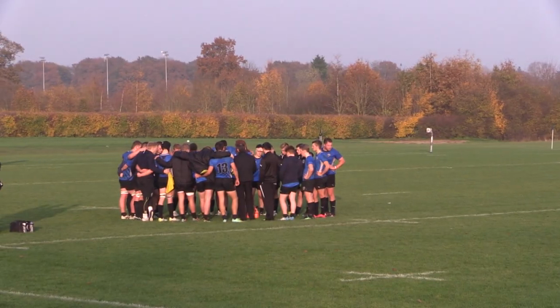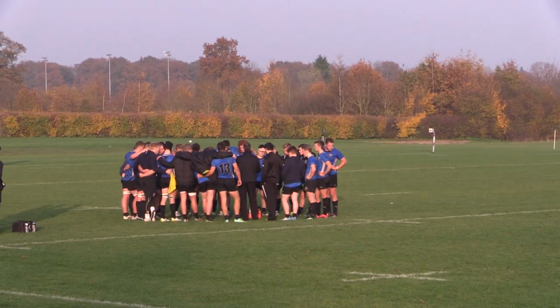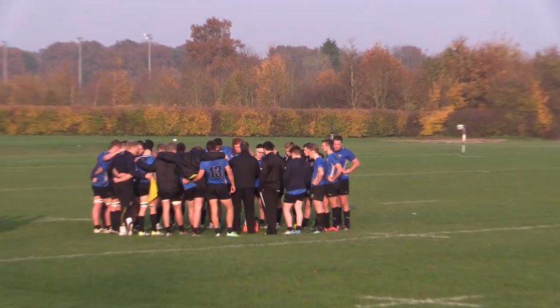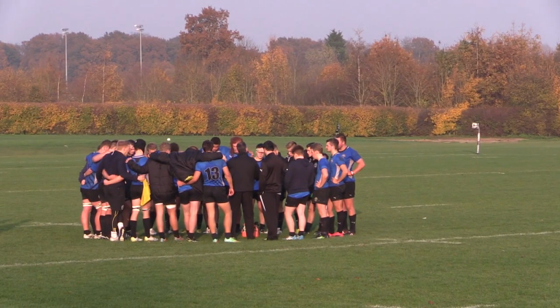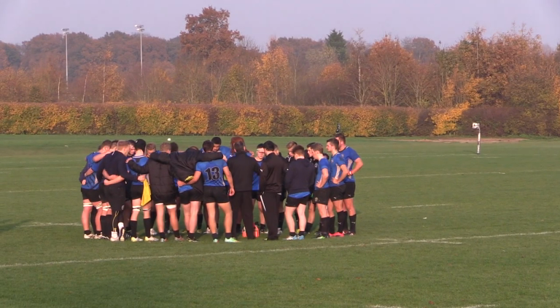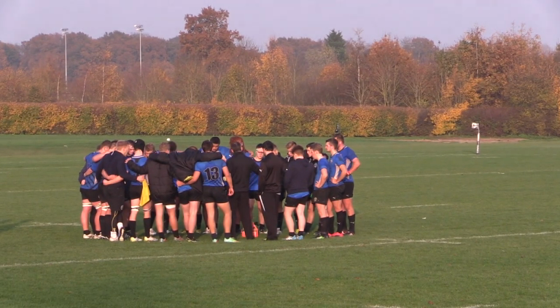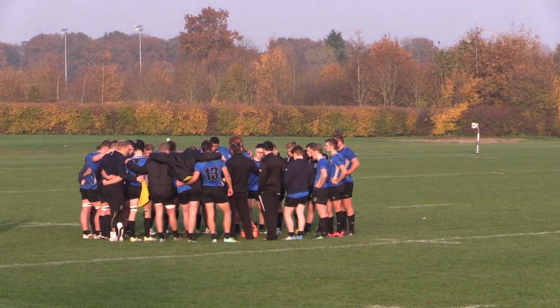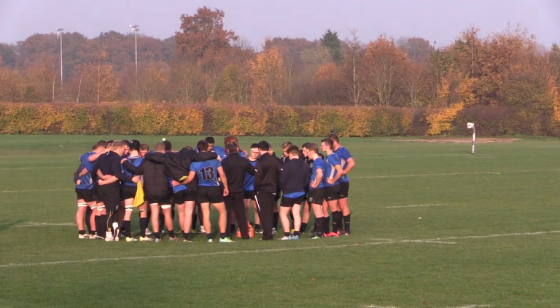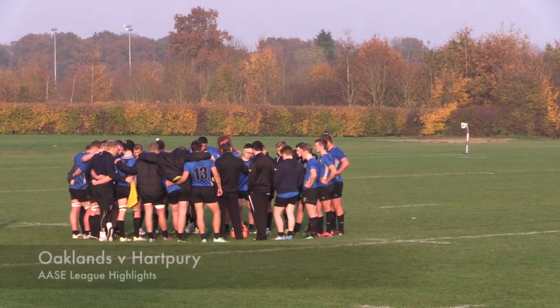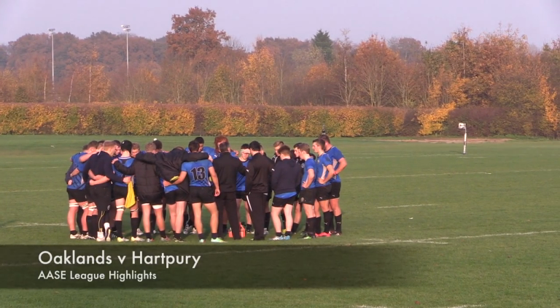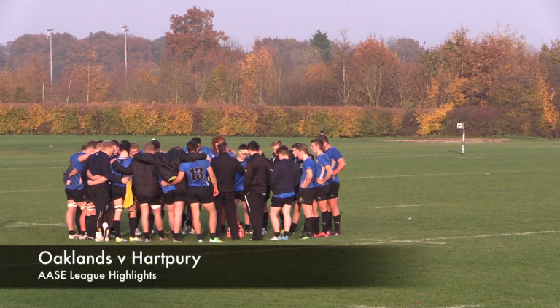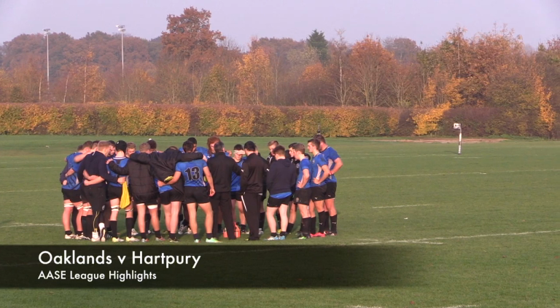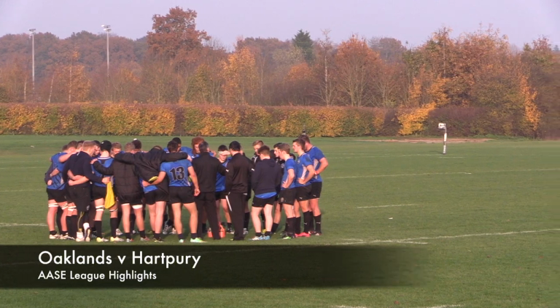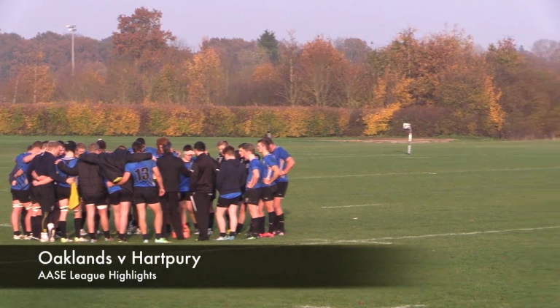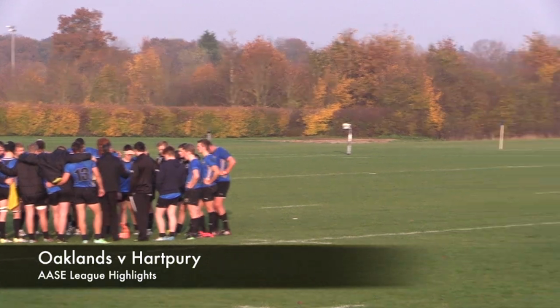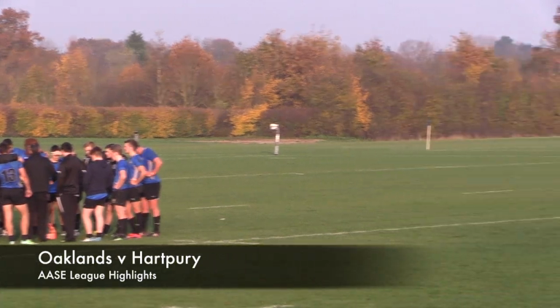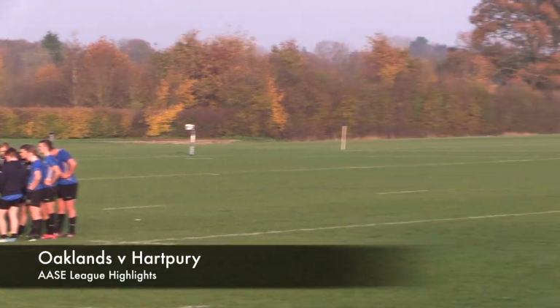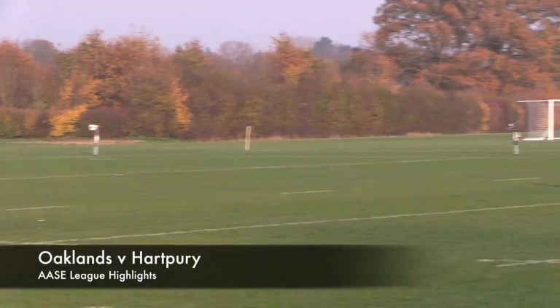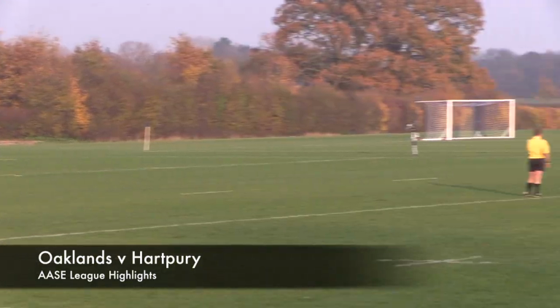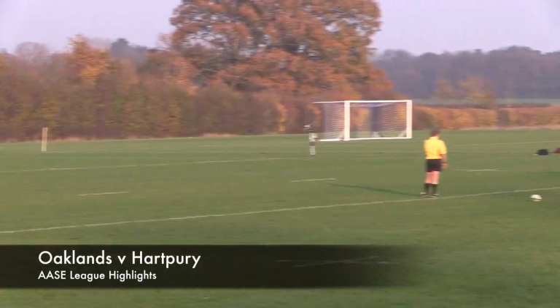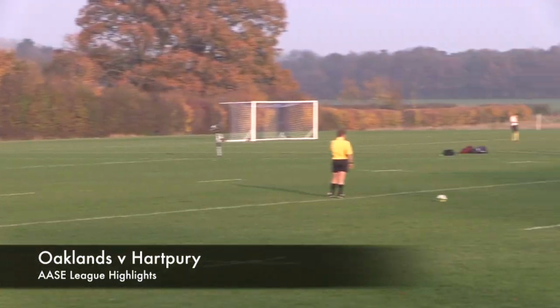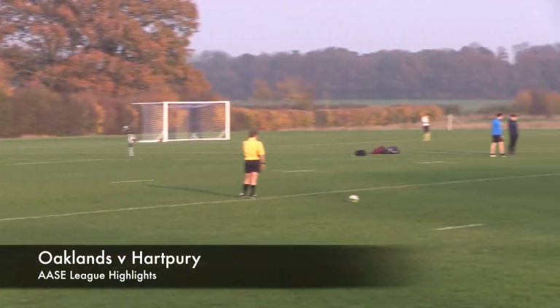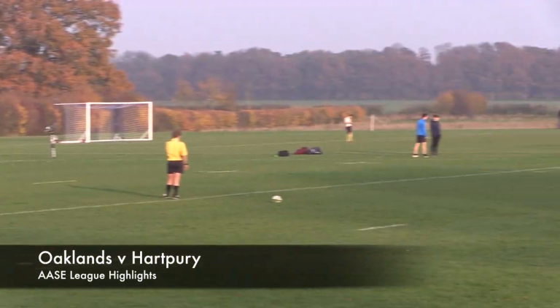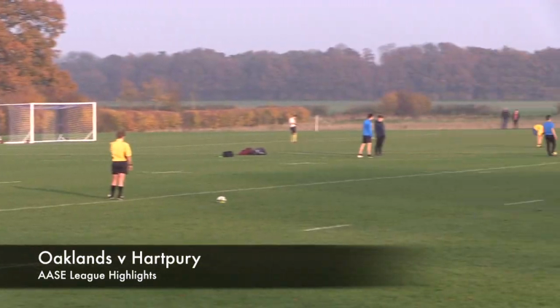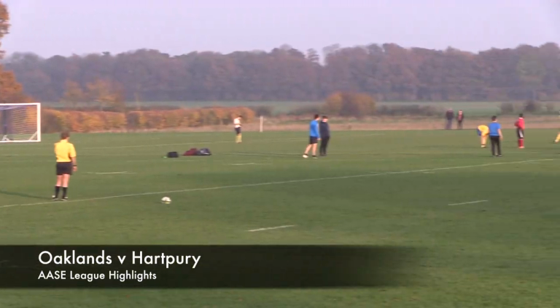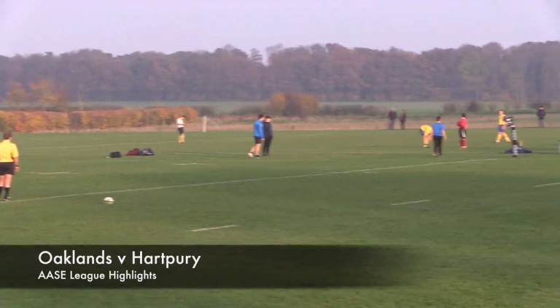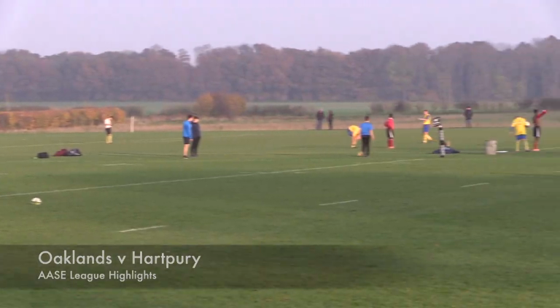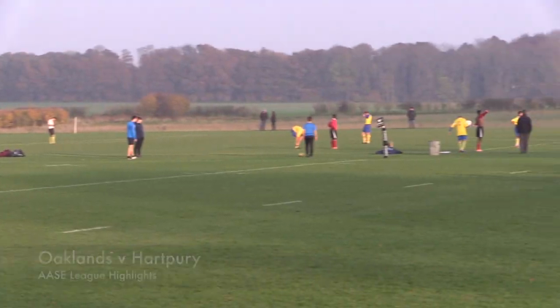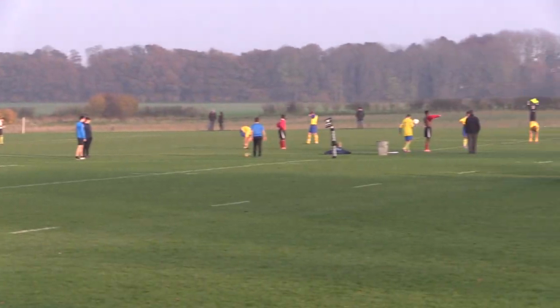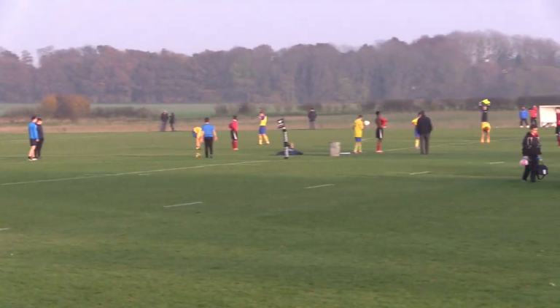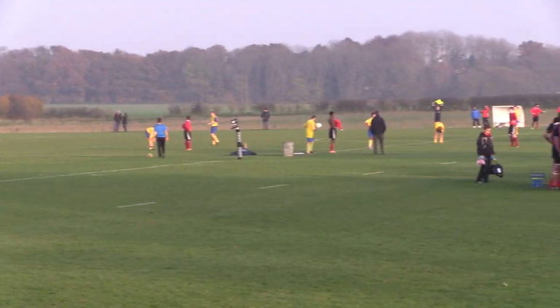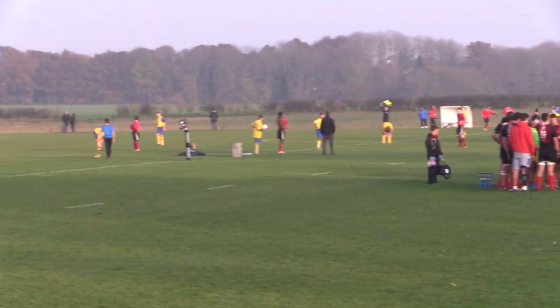The Acer League reached its penultimate round on Wednesday, and there was a first versus second clash in Hertfordshire as Hartbury took on Oaklands.